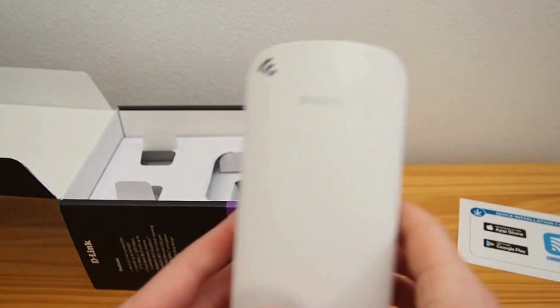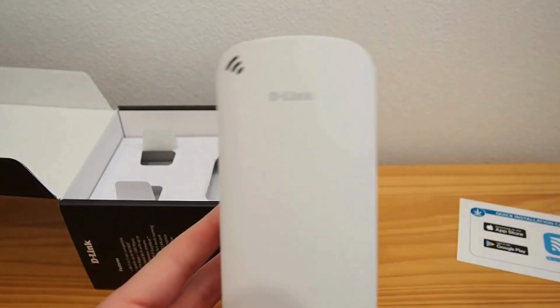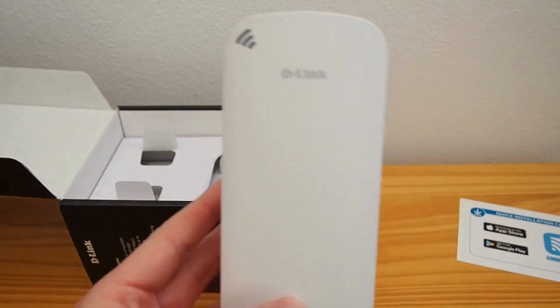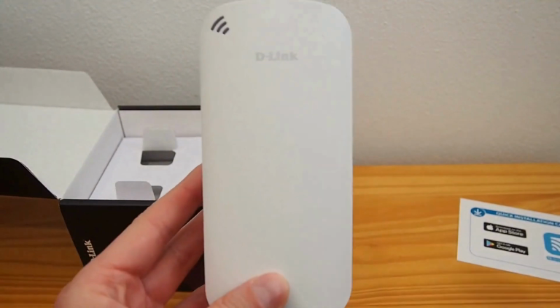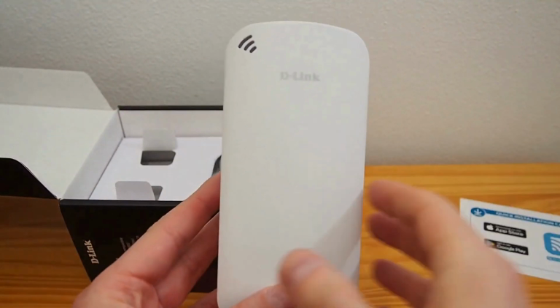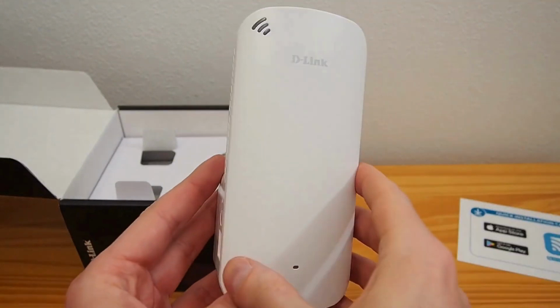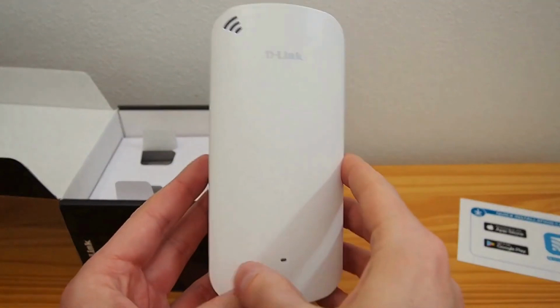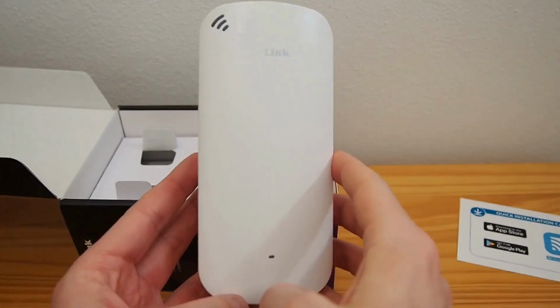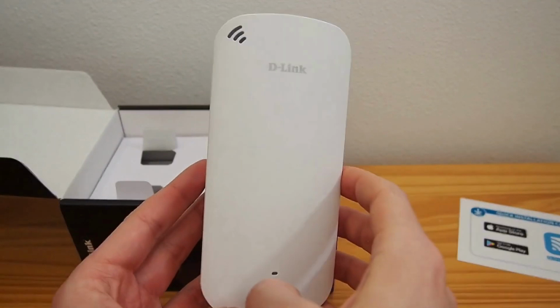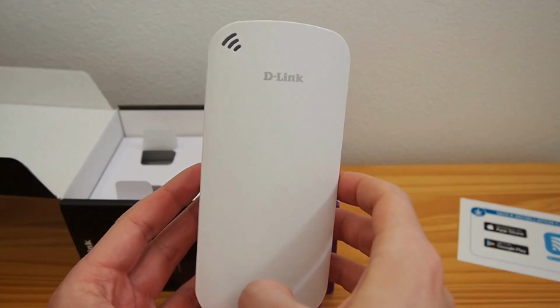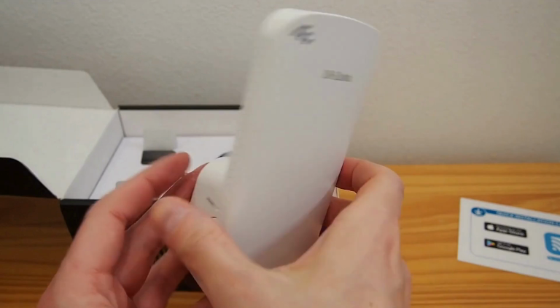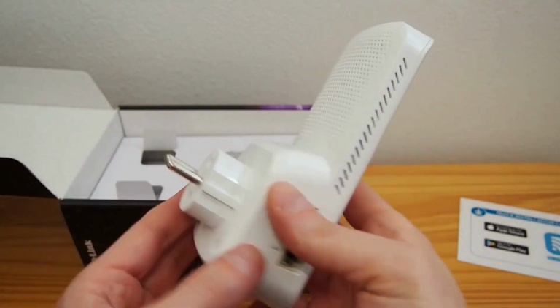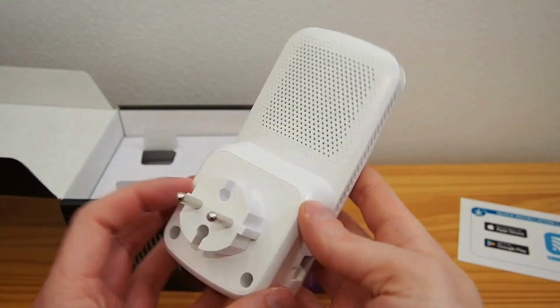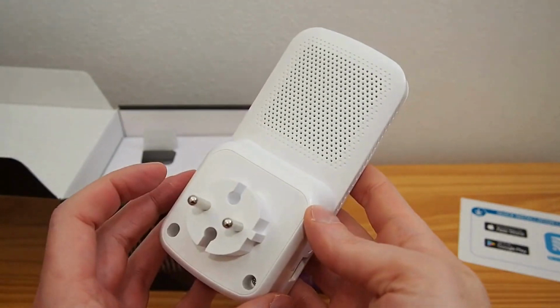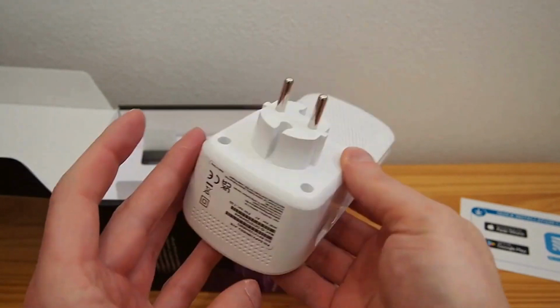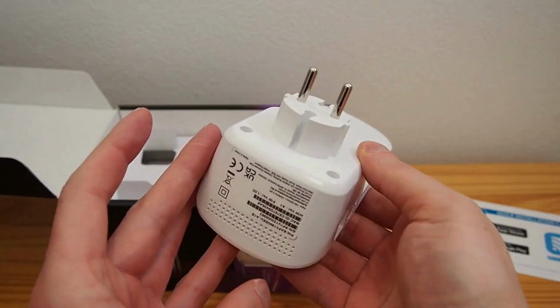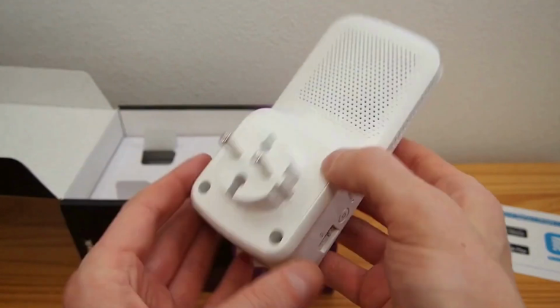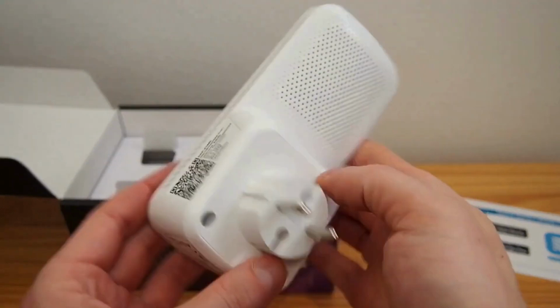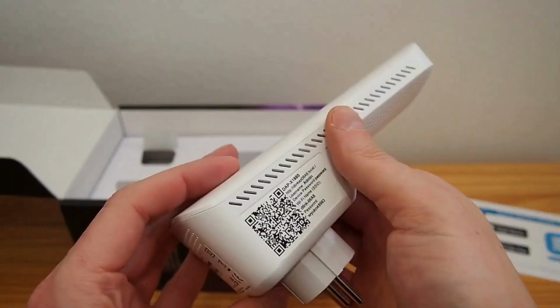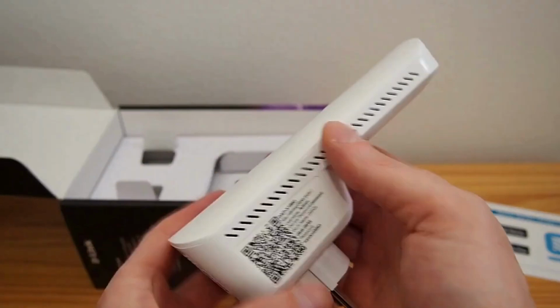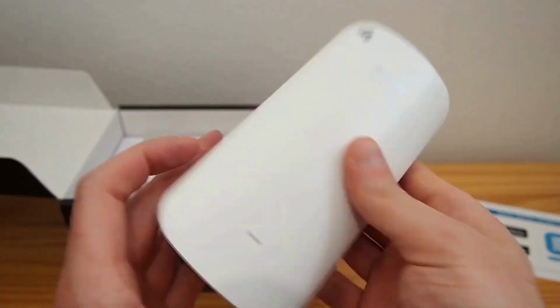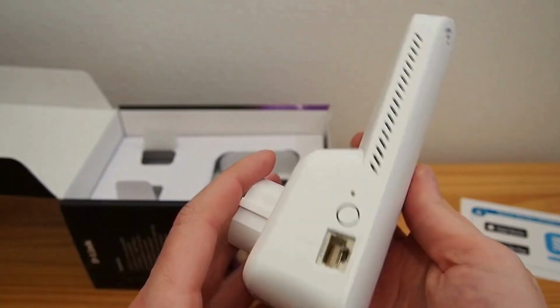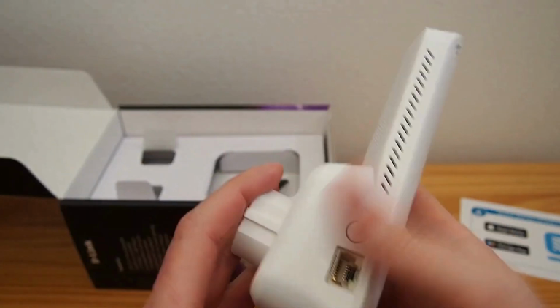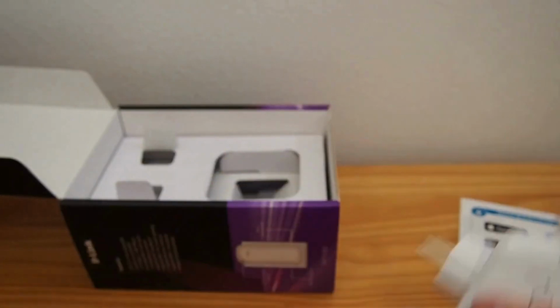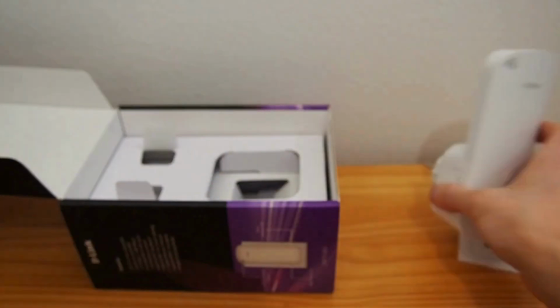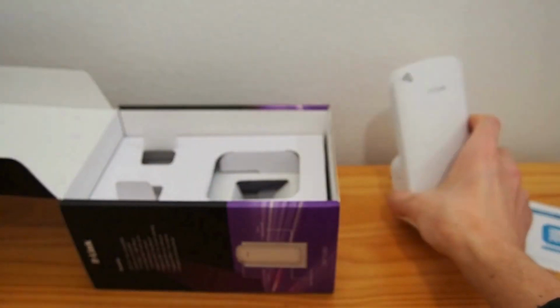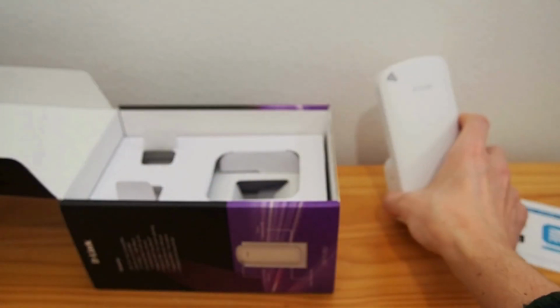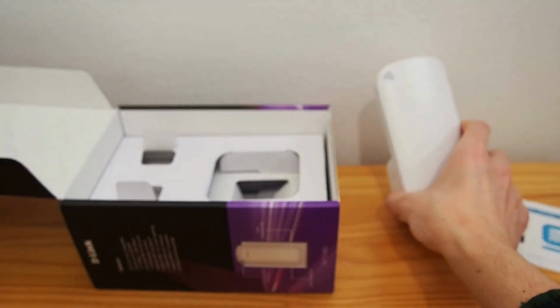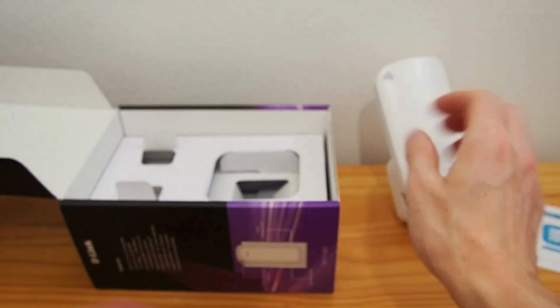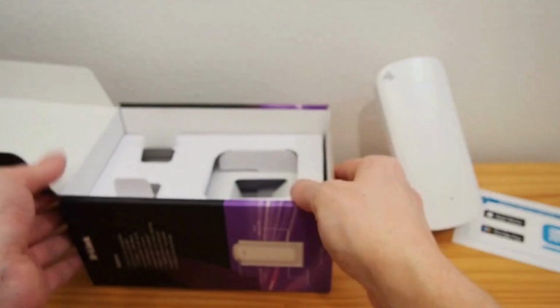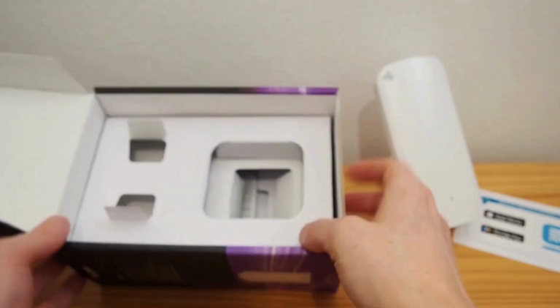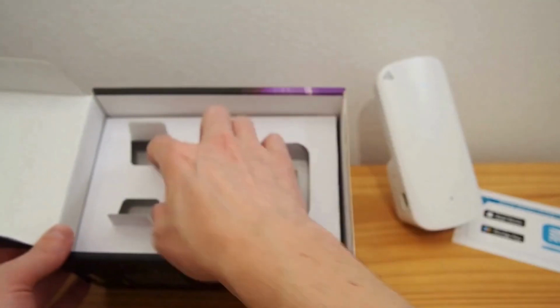Unbox the D-Link AX1800 and ensure all components, such as the extender and the quick setup guide, are present.